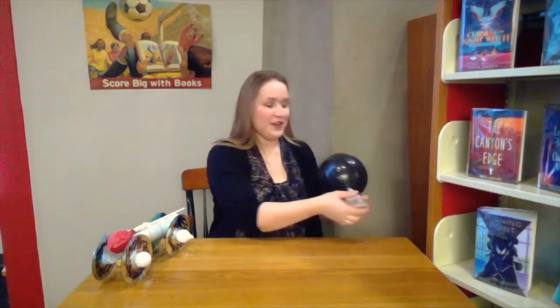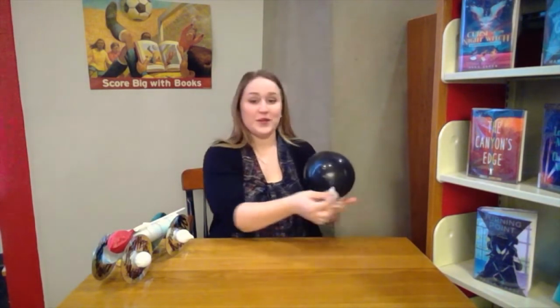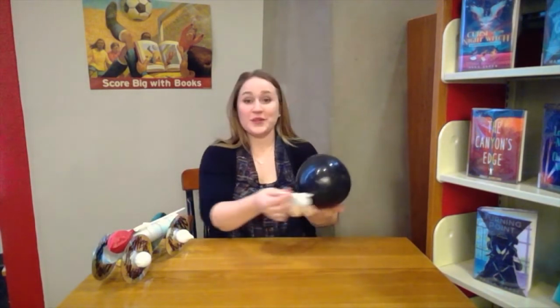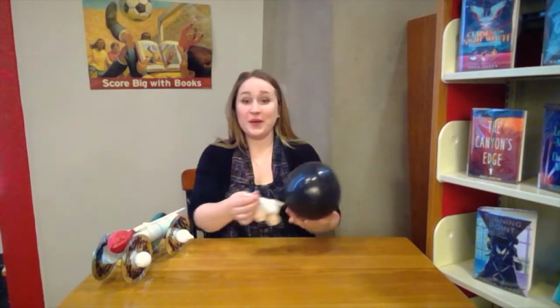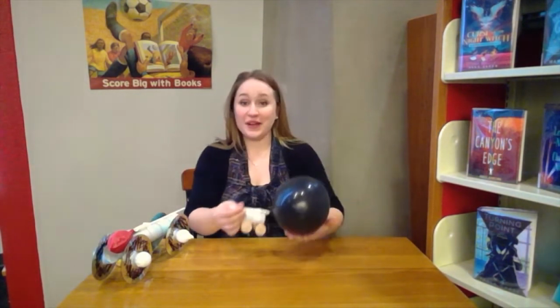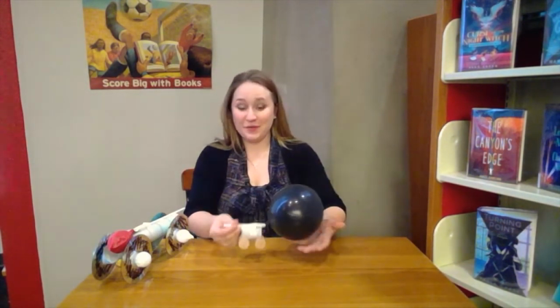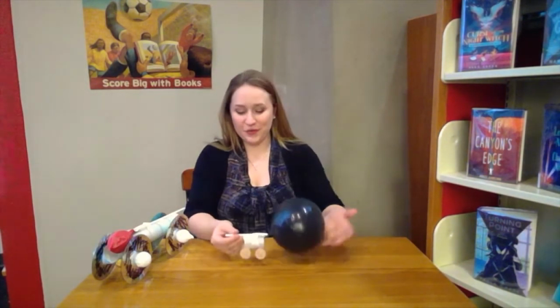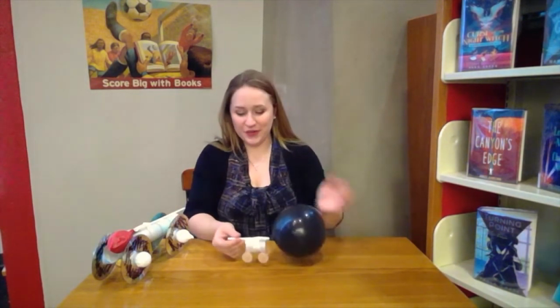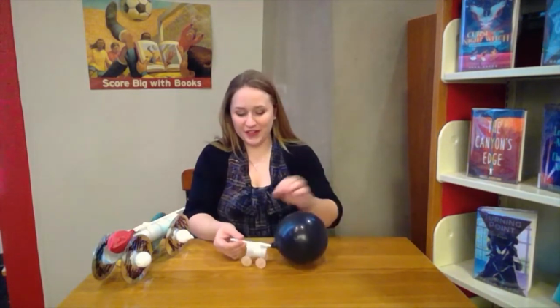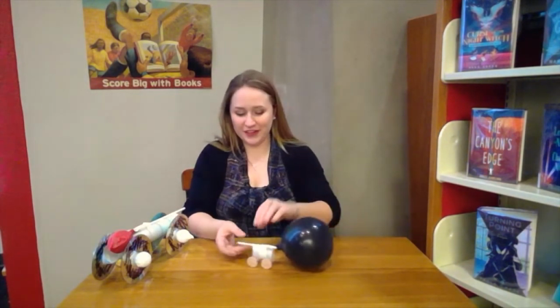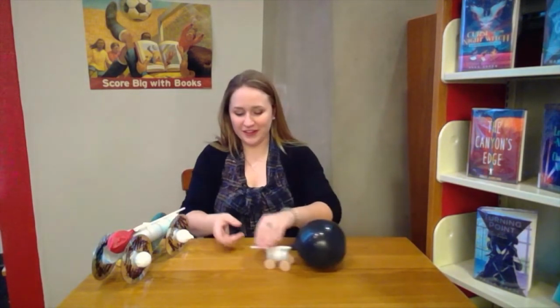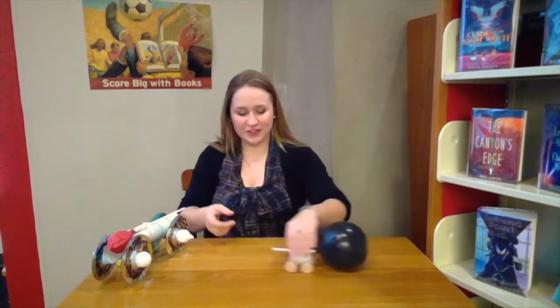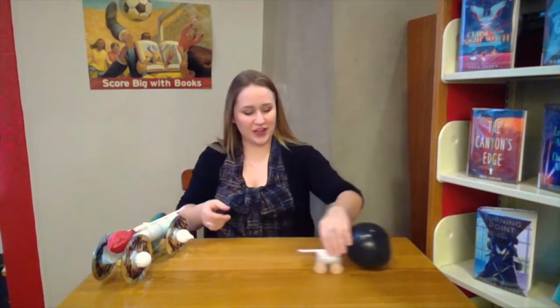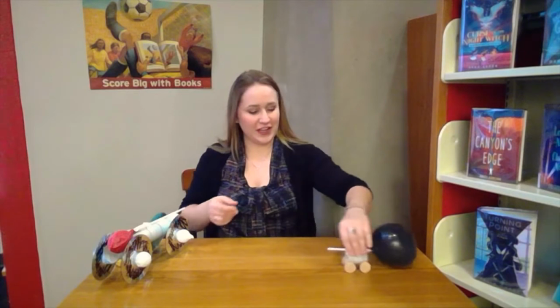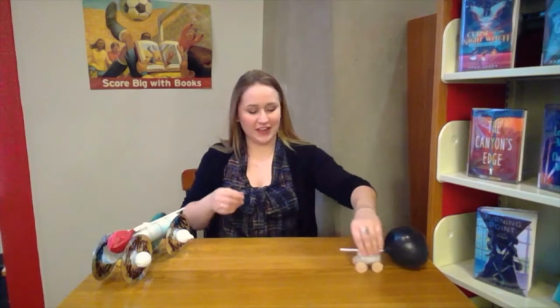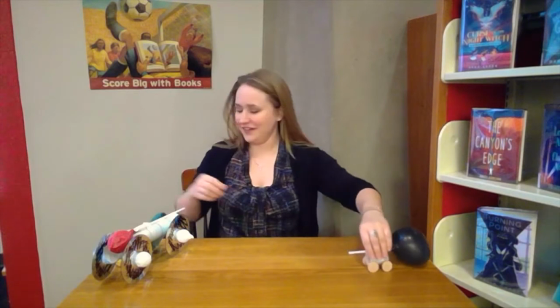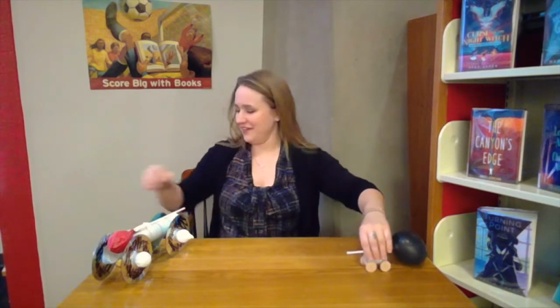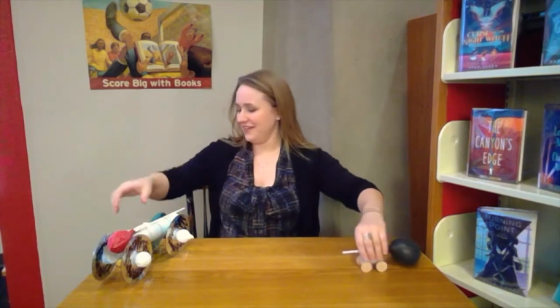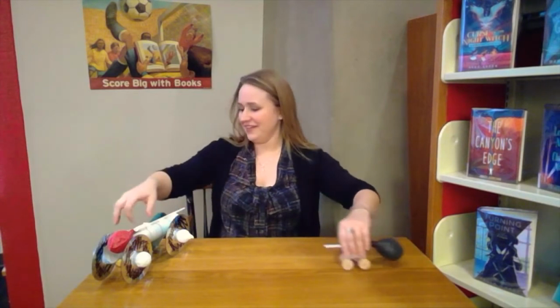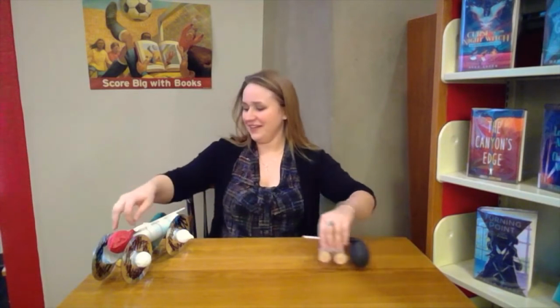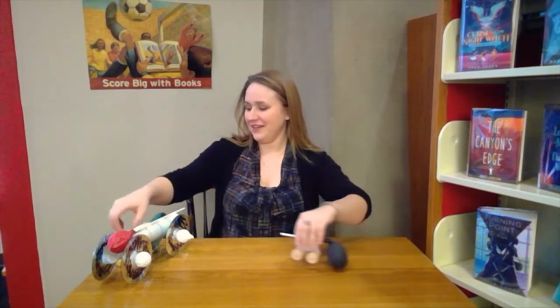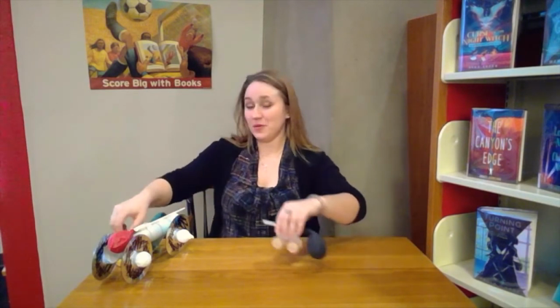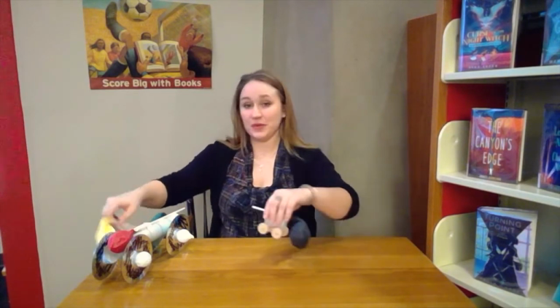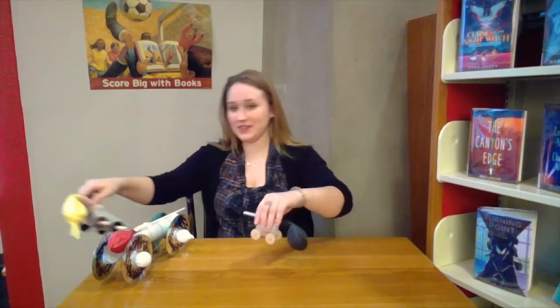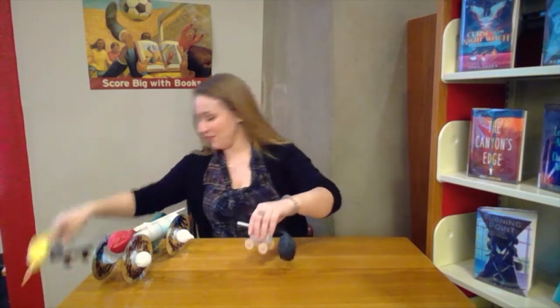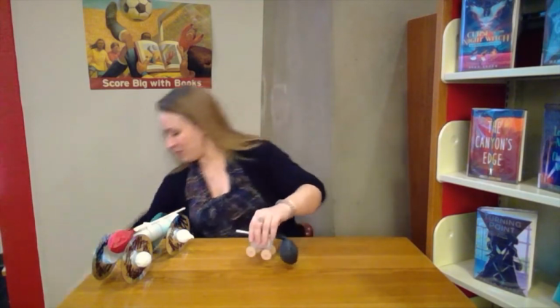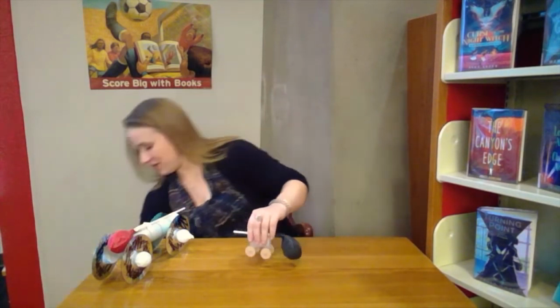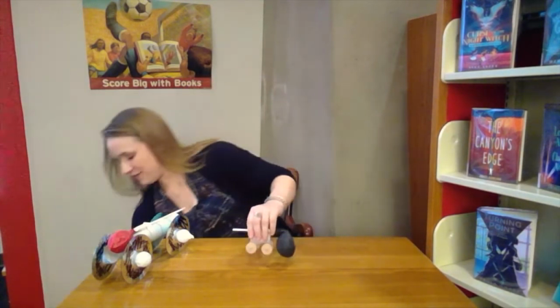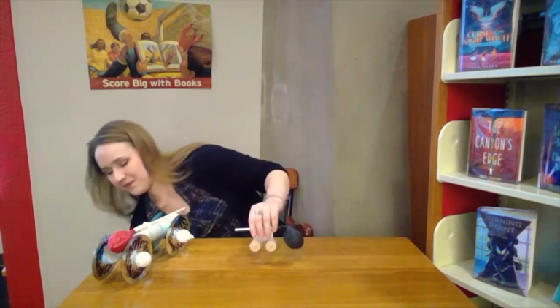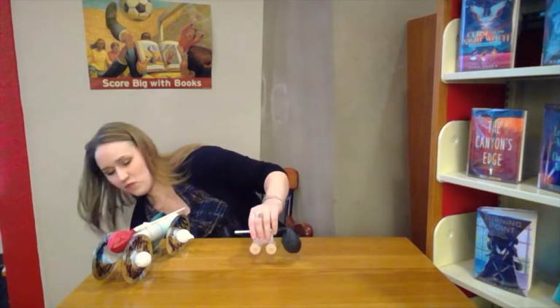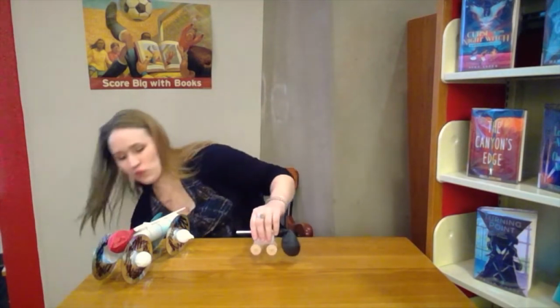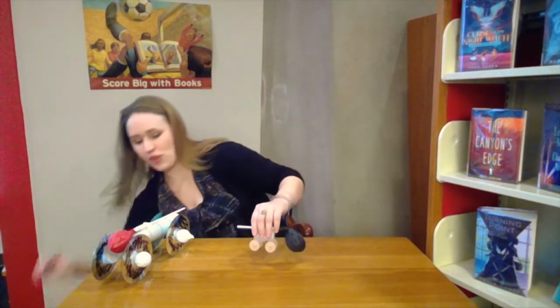That one got moving pretty good! Let's try it again — I'm going to put these on the floor. Ready?